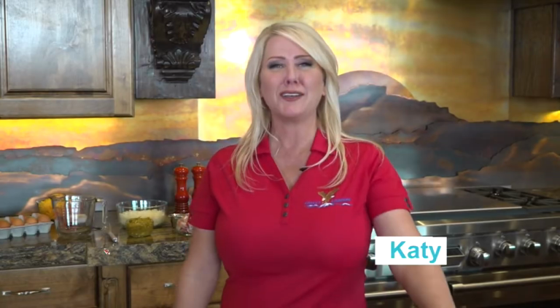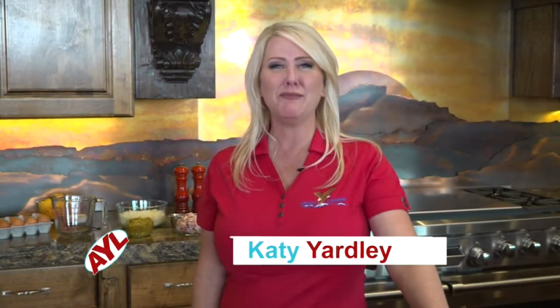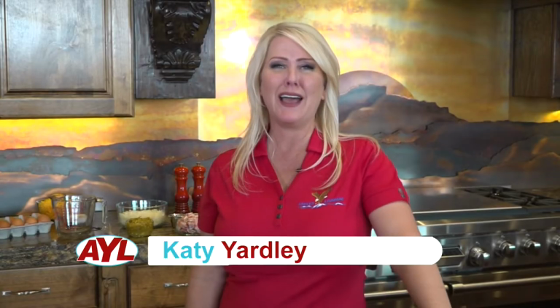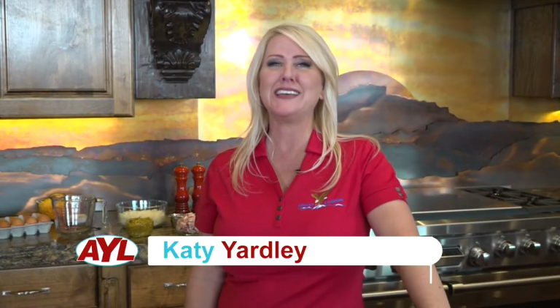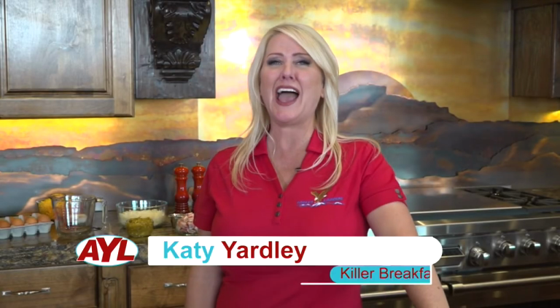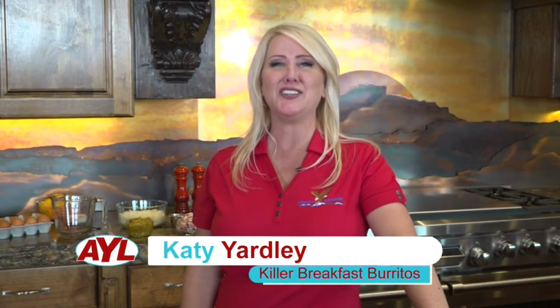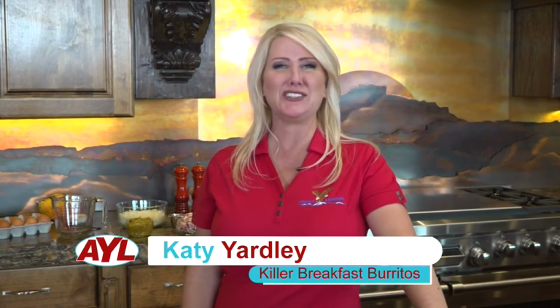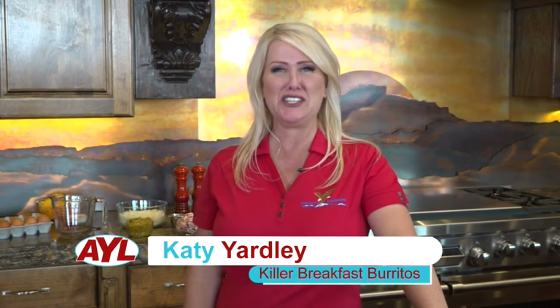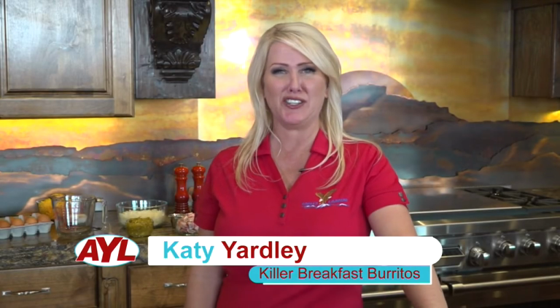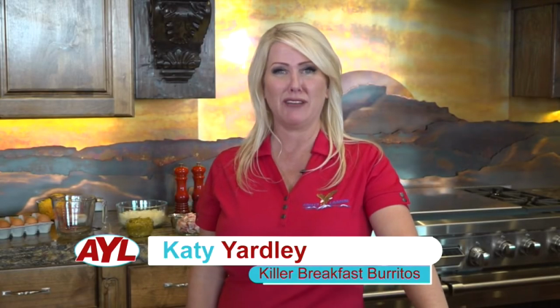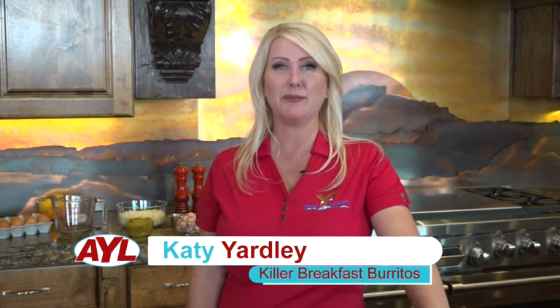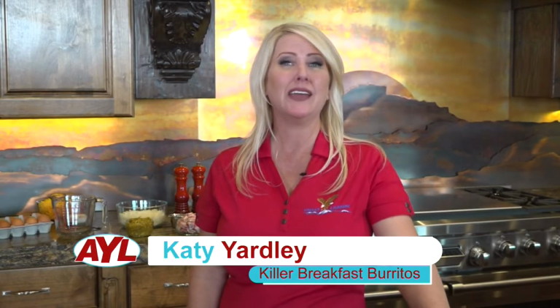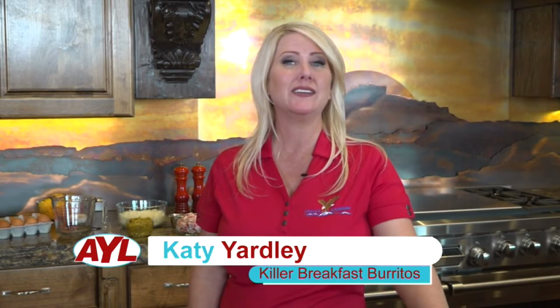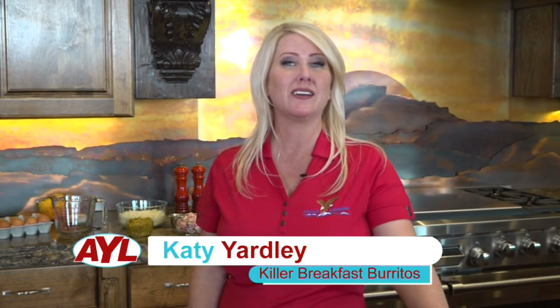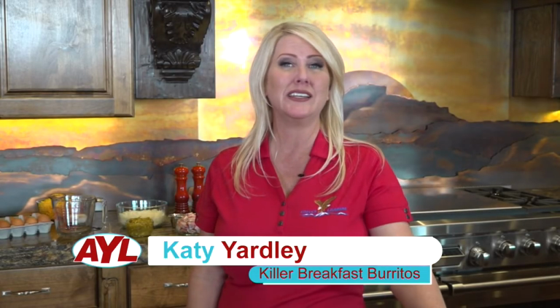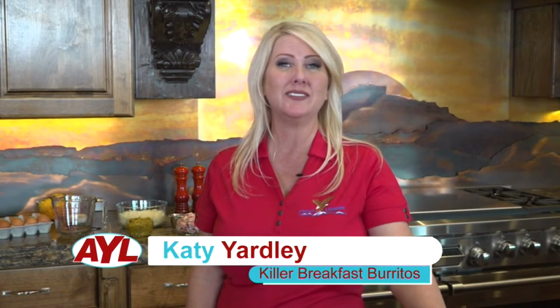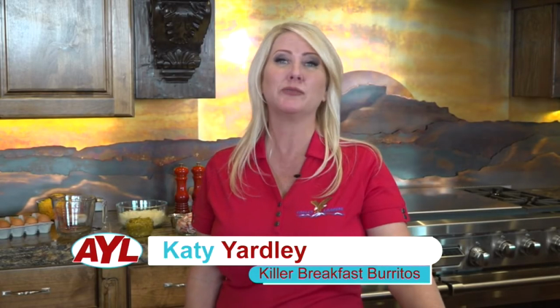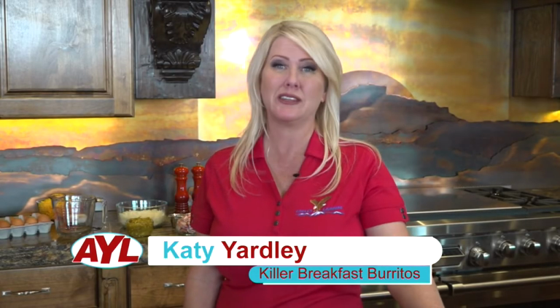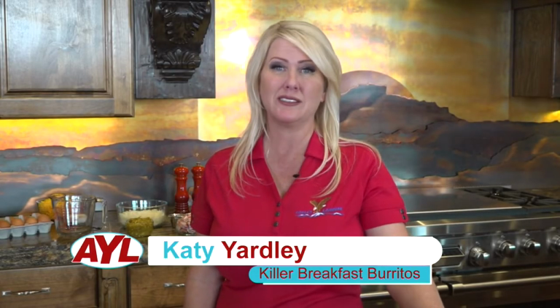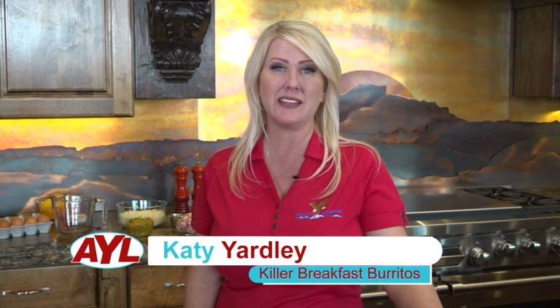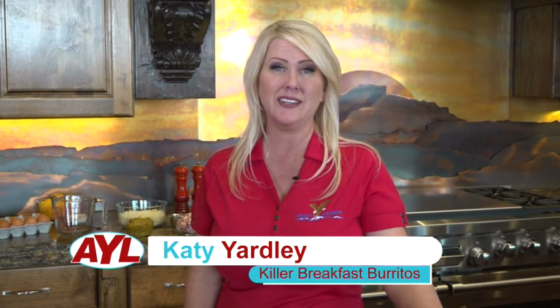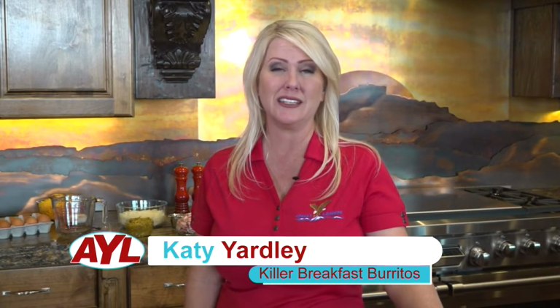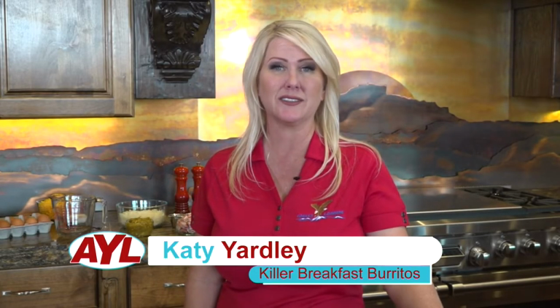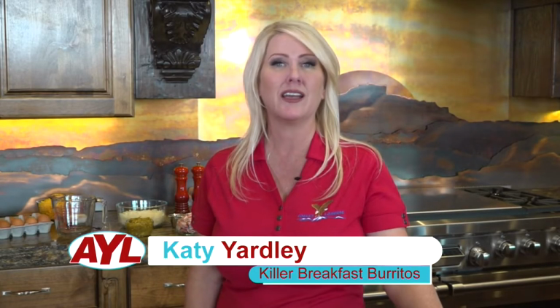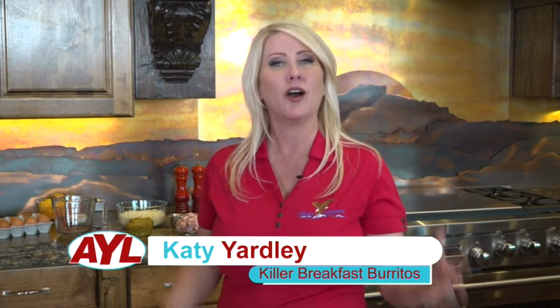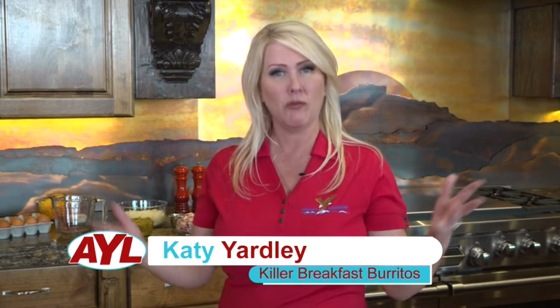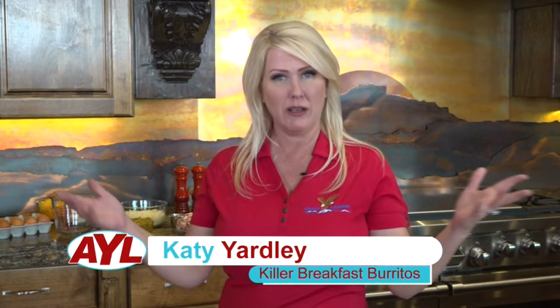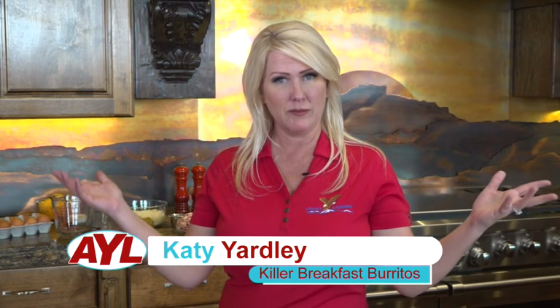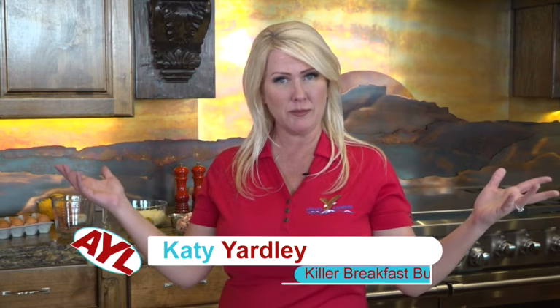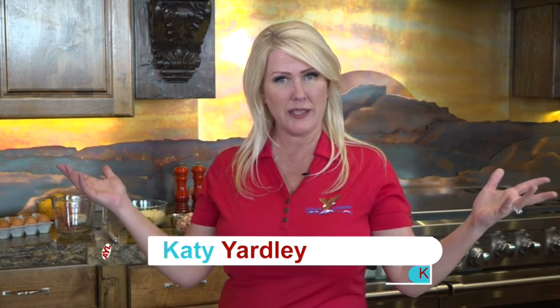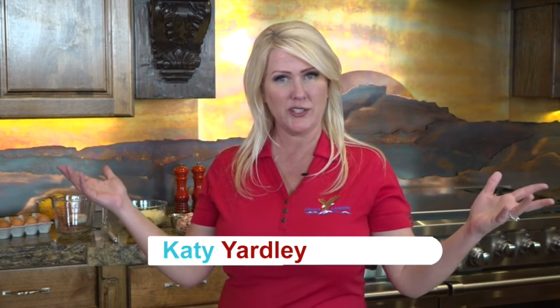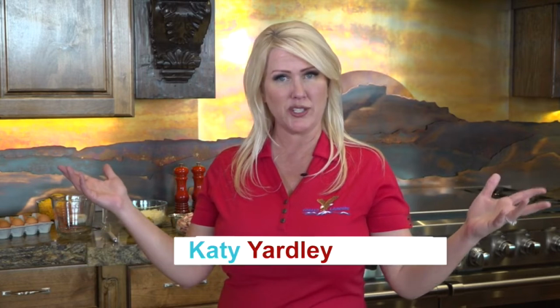Welcome back to At Your Leisure. I'm Katie Yardley with Eagles Landing. Welcome to my kitchen.